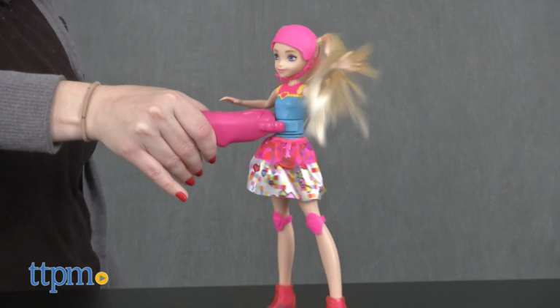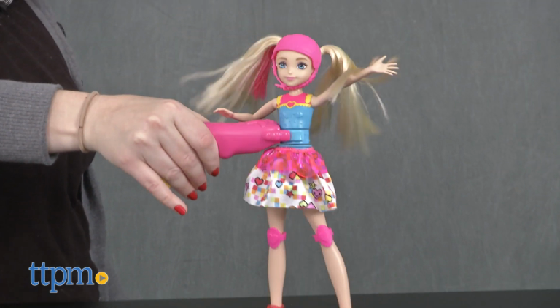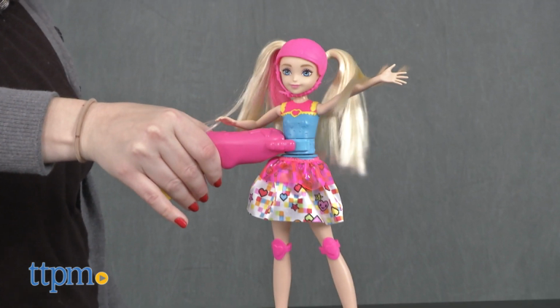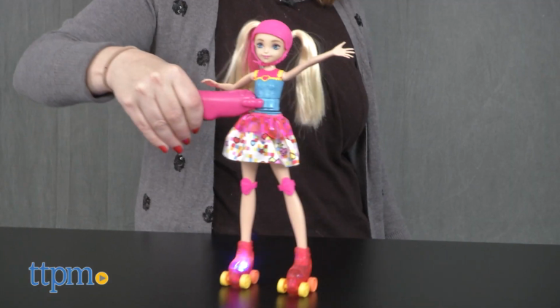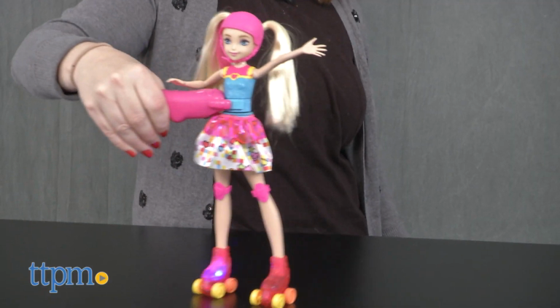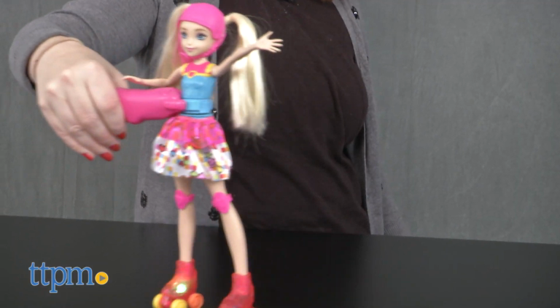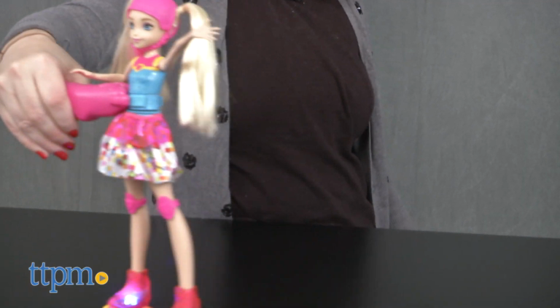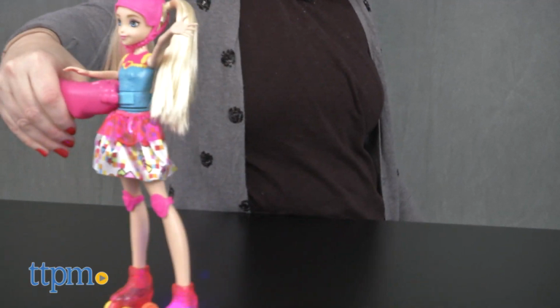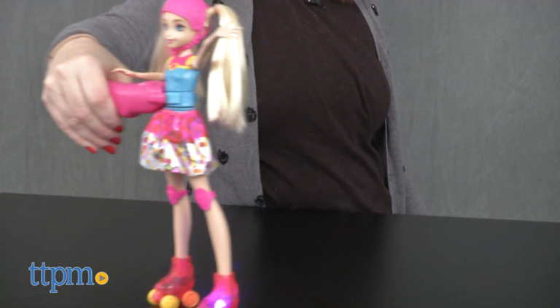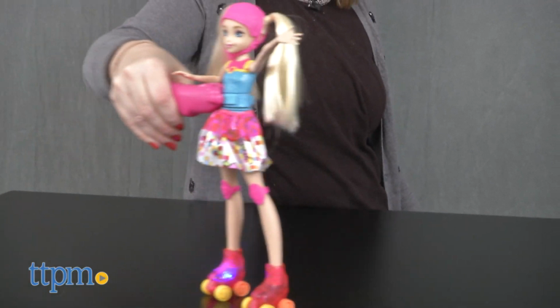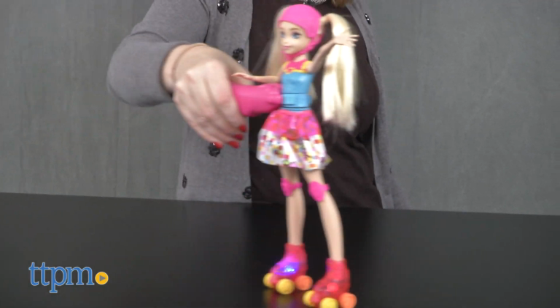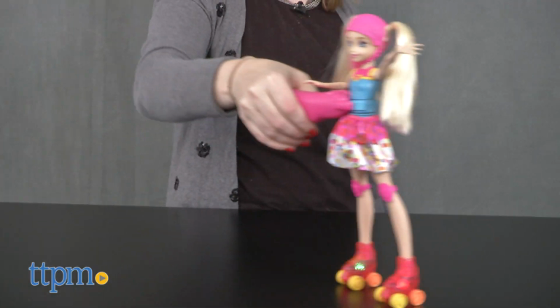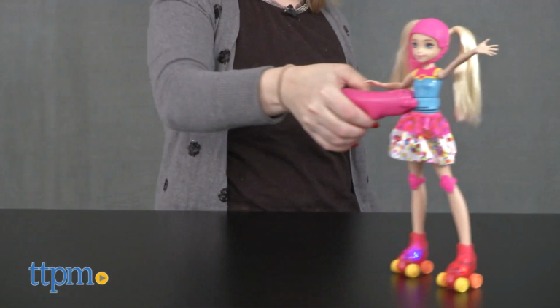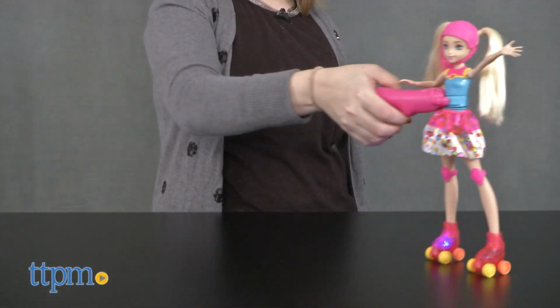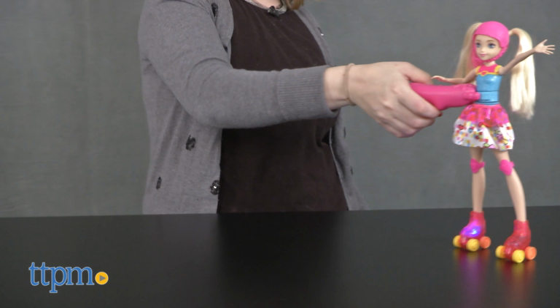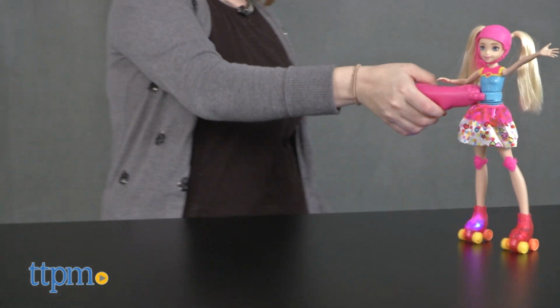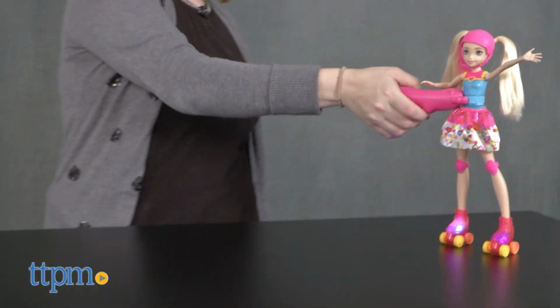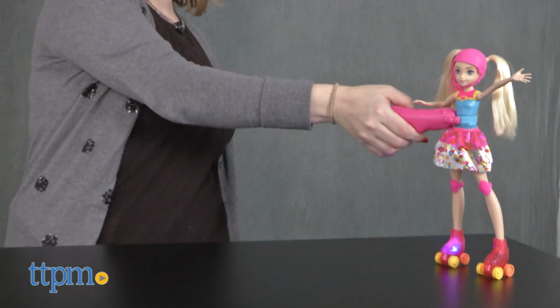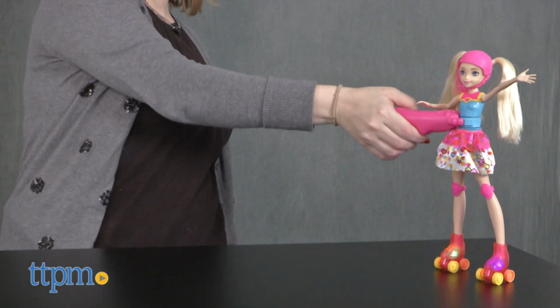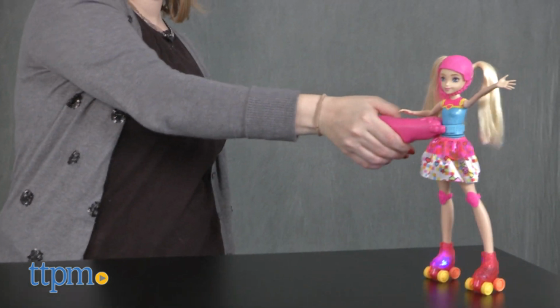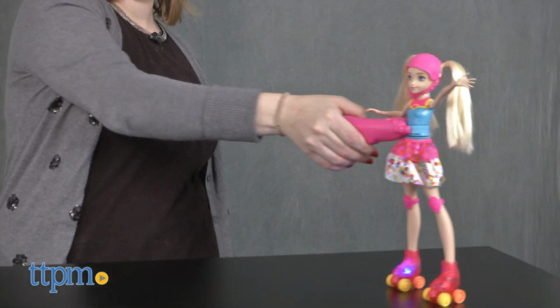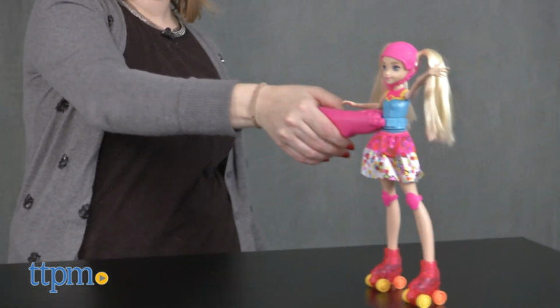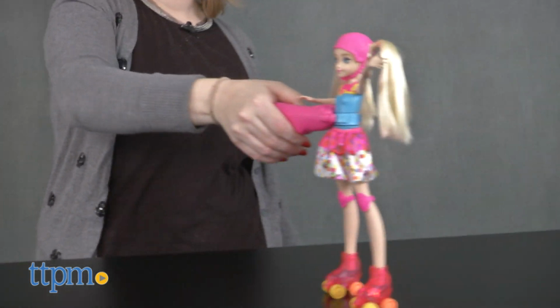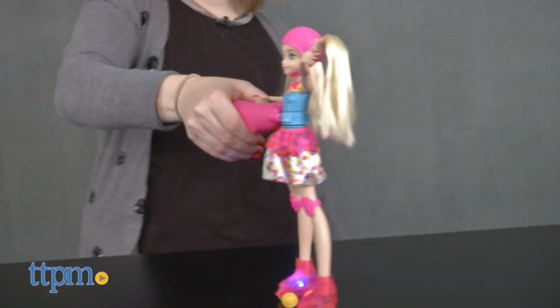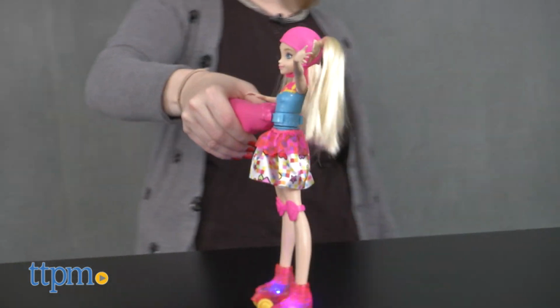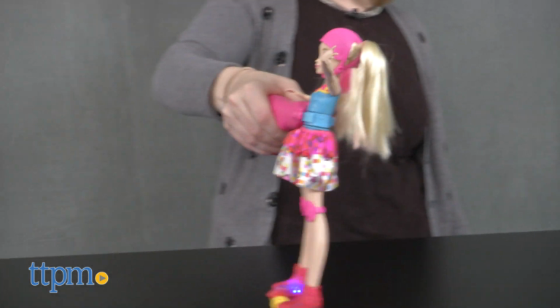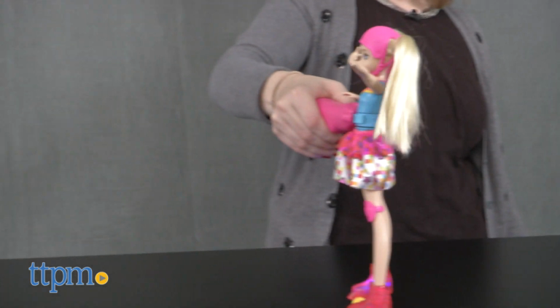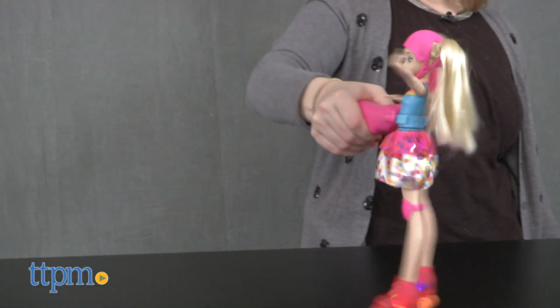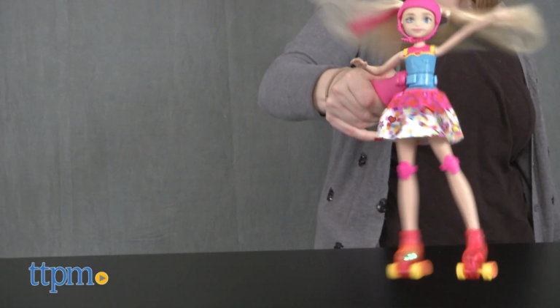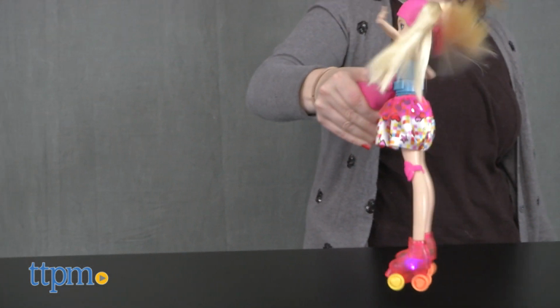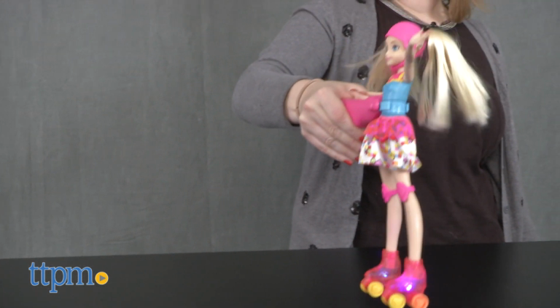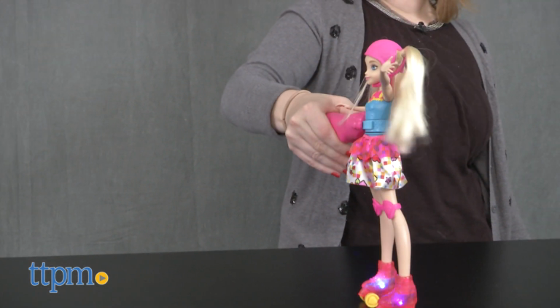The doll comes with three button cell batteries for the in-store demo features, so it's recommended that you replace them before you play for best results.